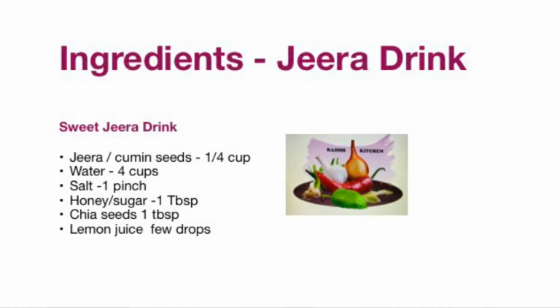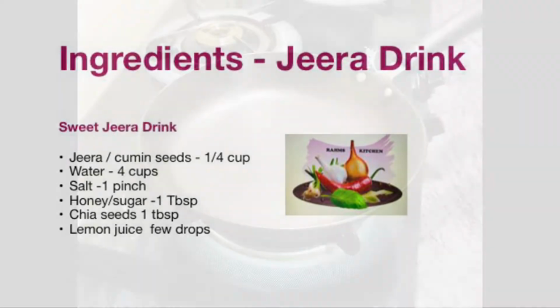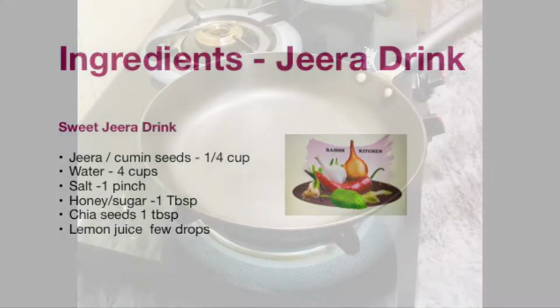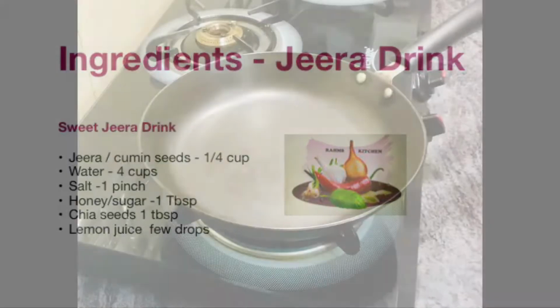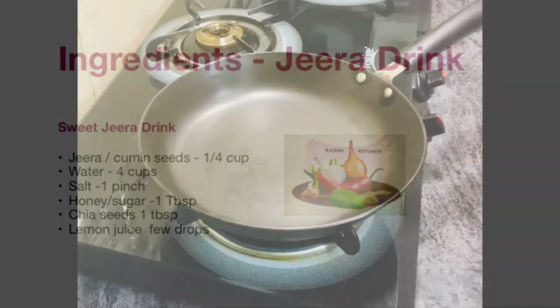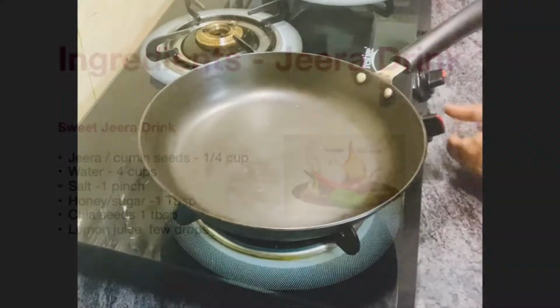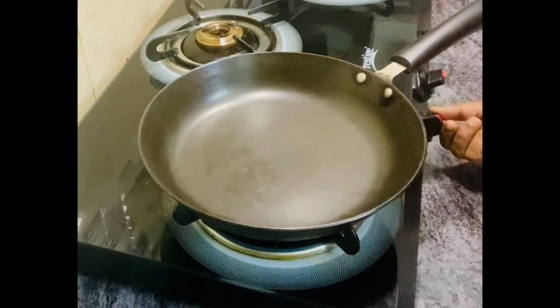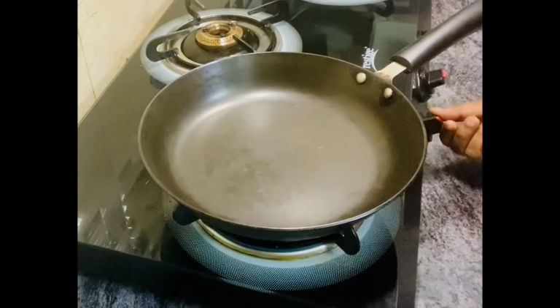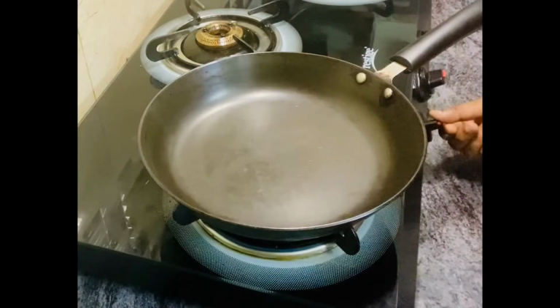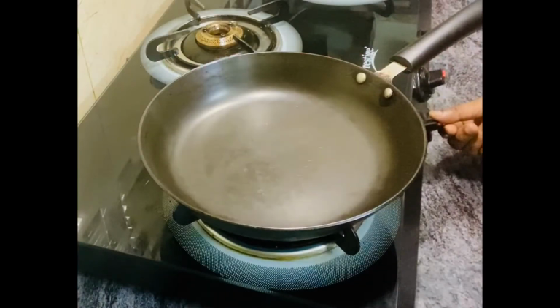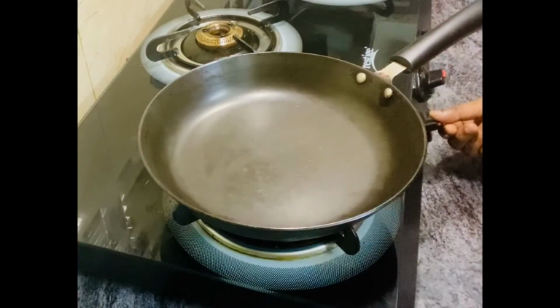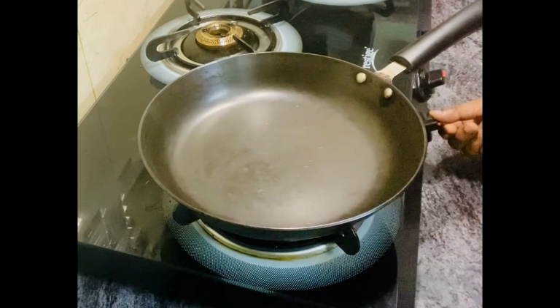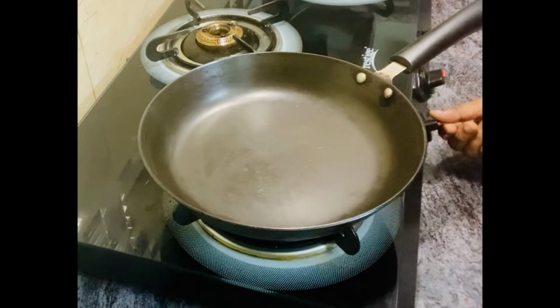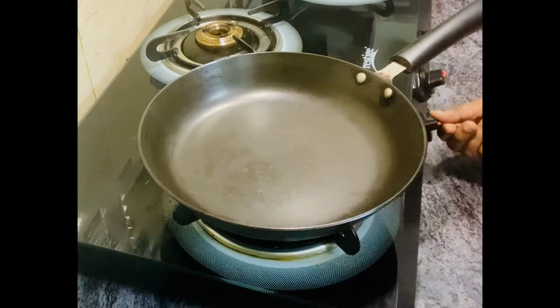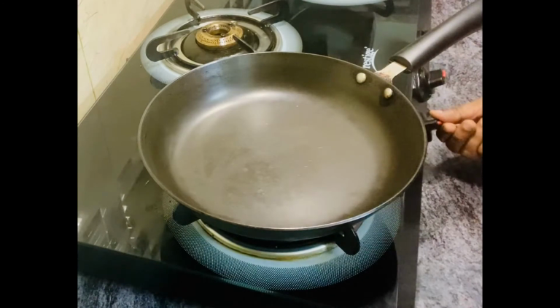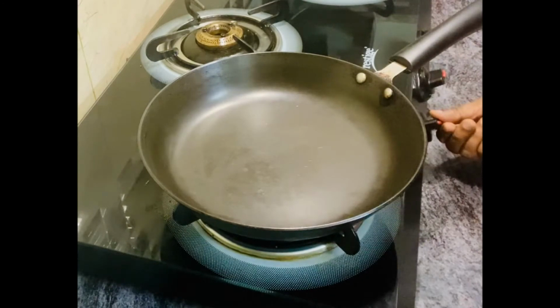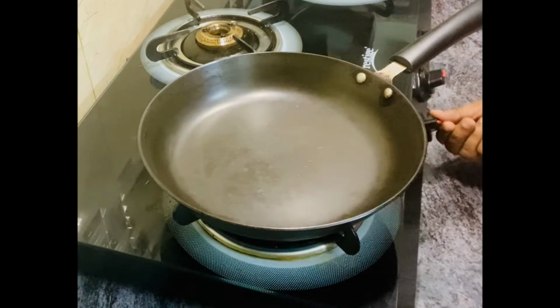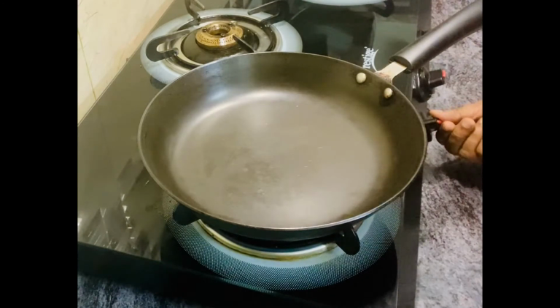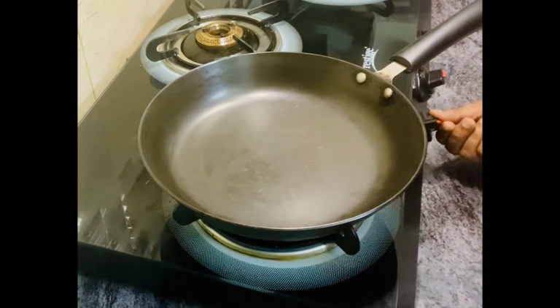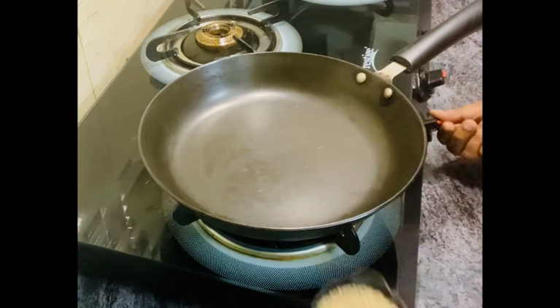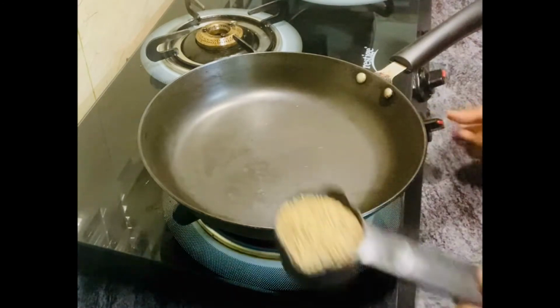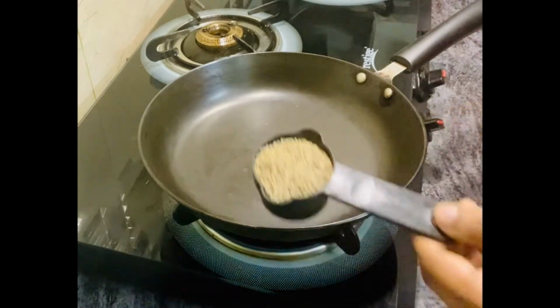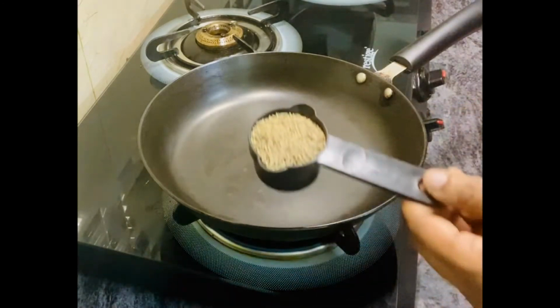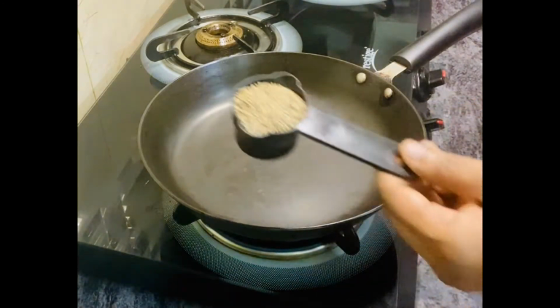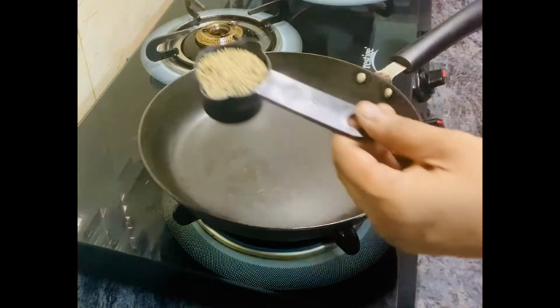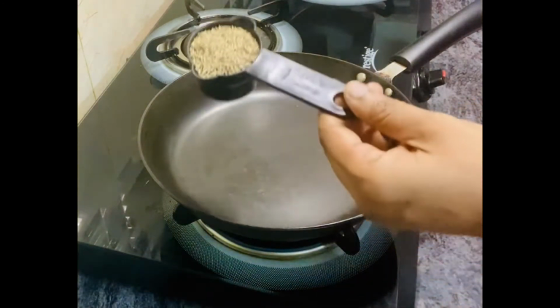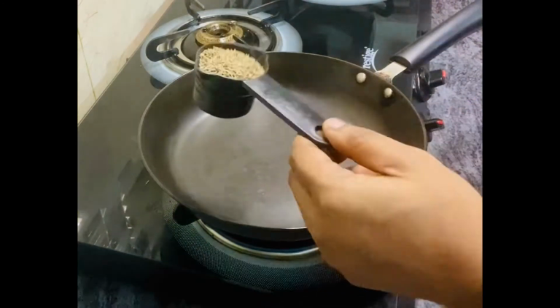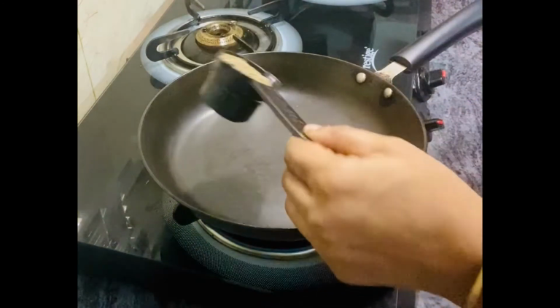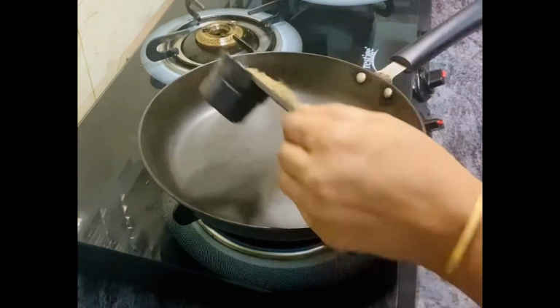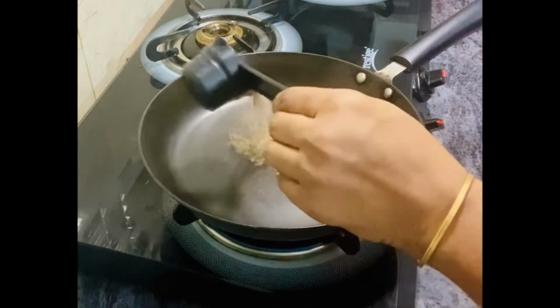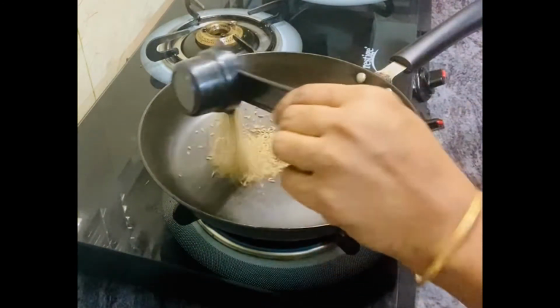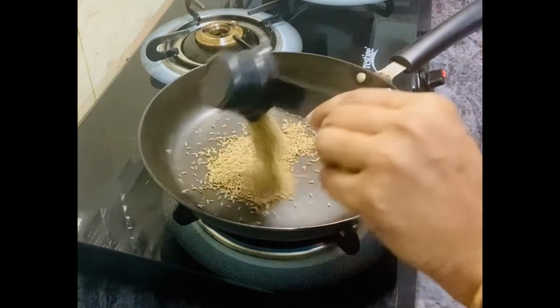Here we have a pan on medium flame. Add 1/4 cup of Jeera.